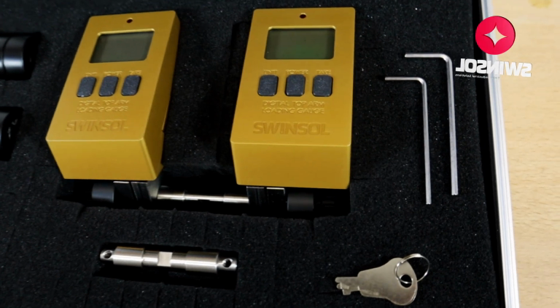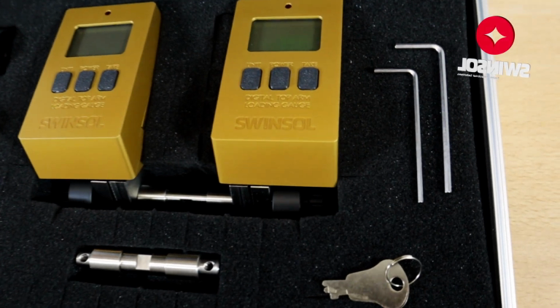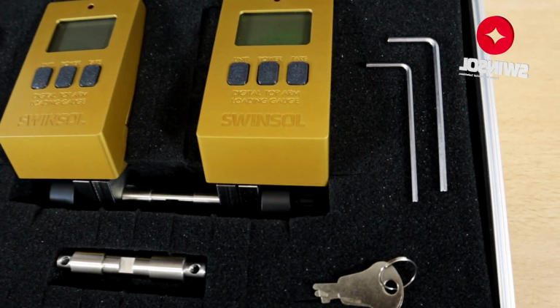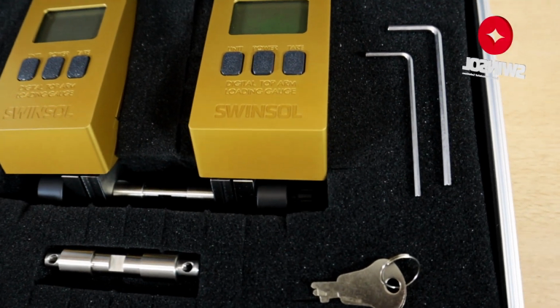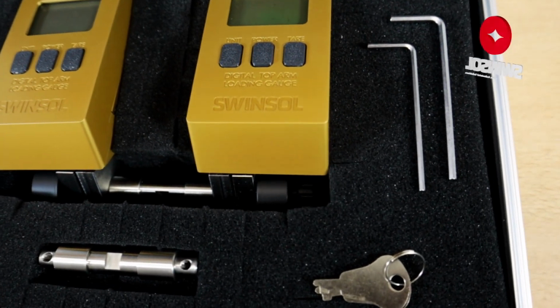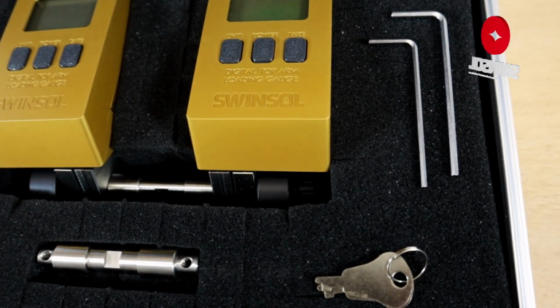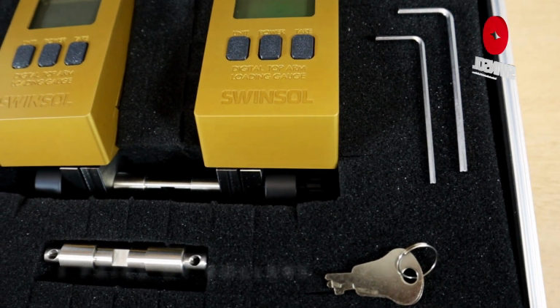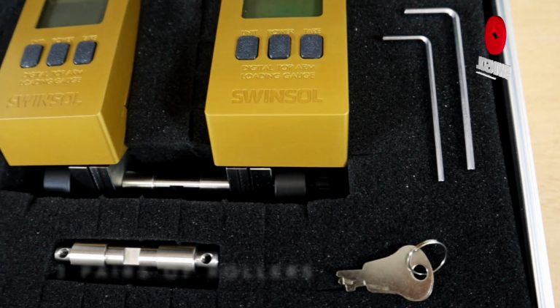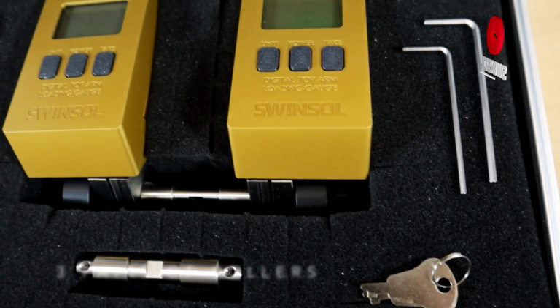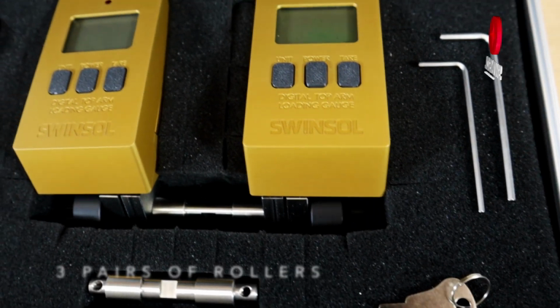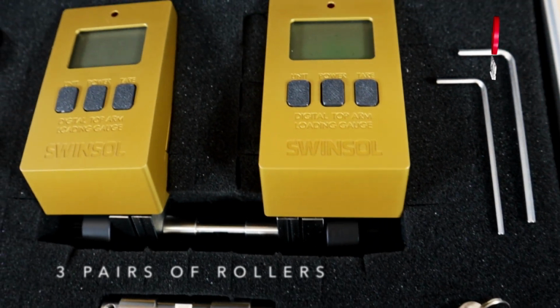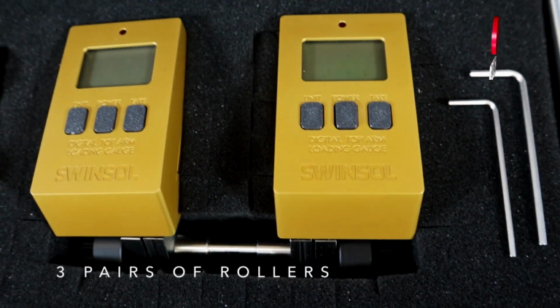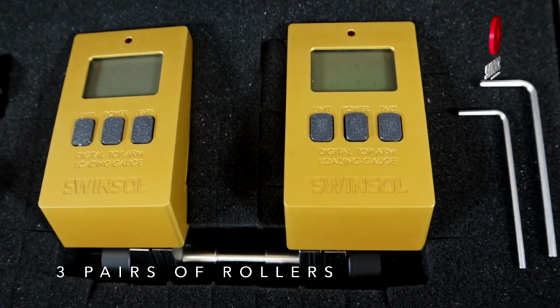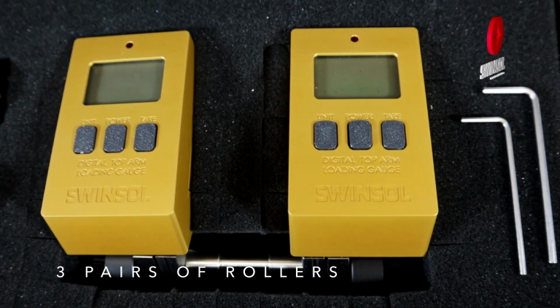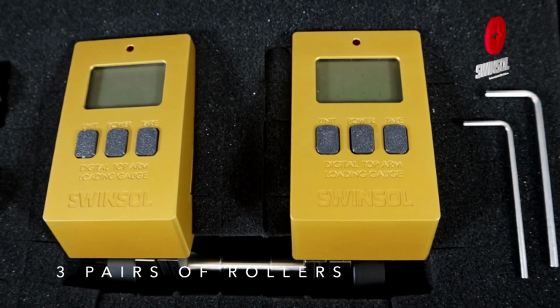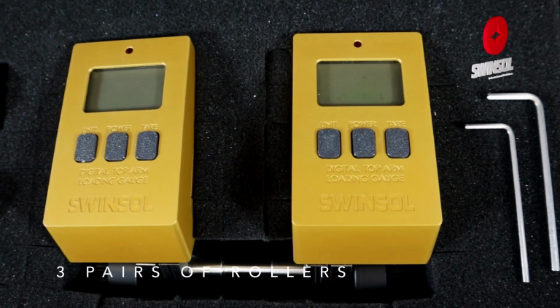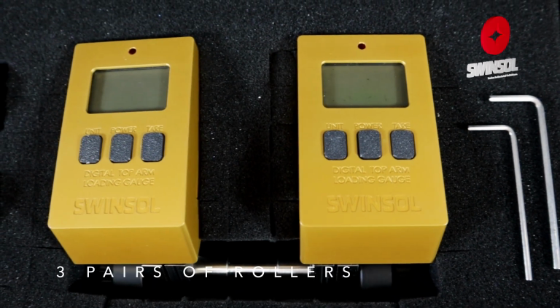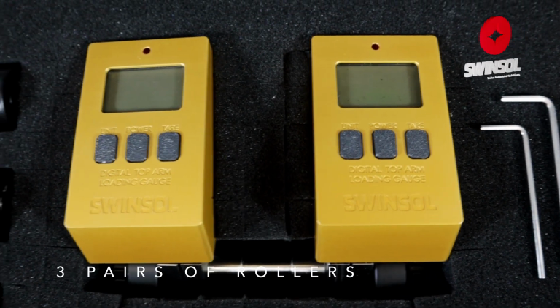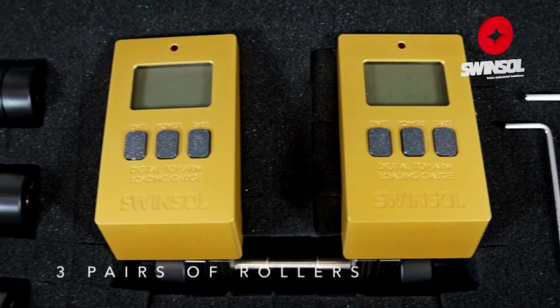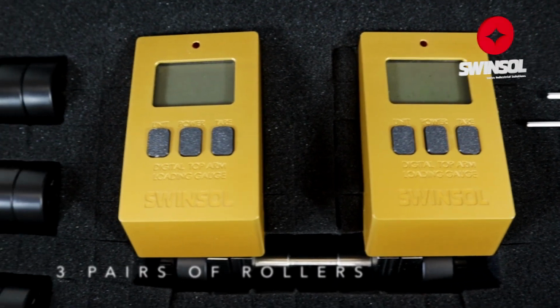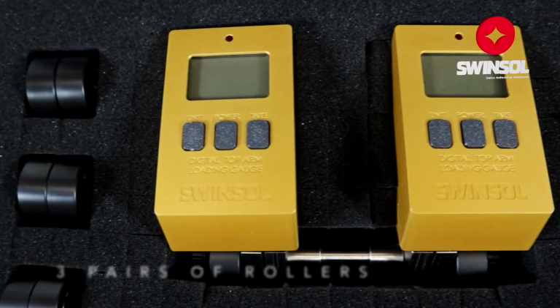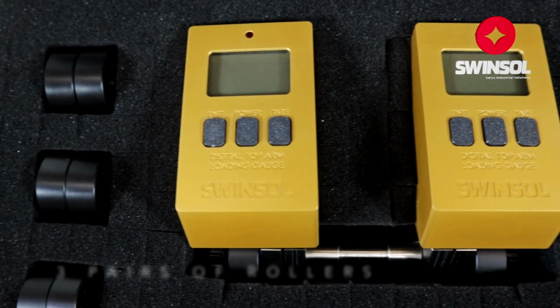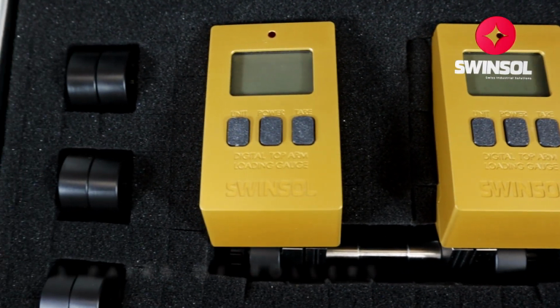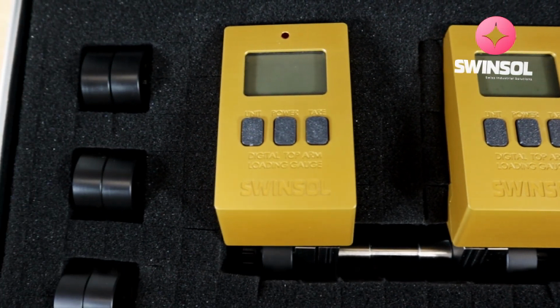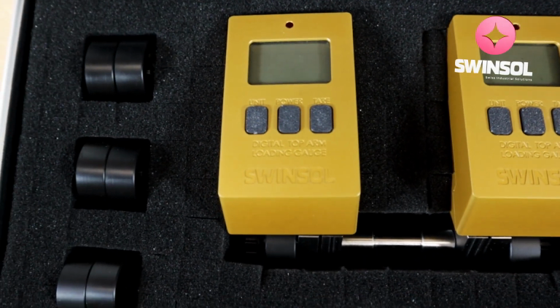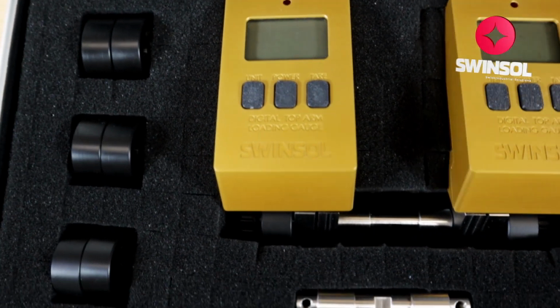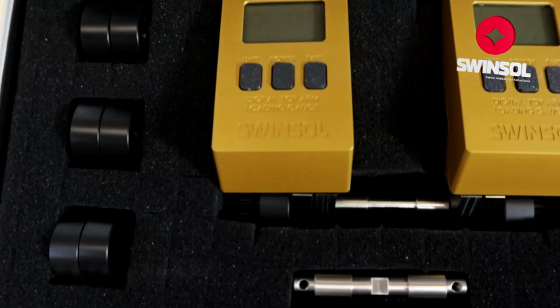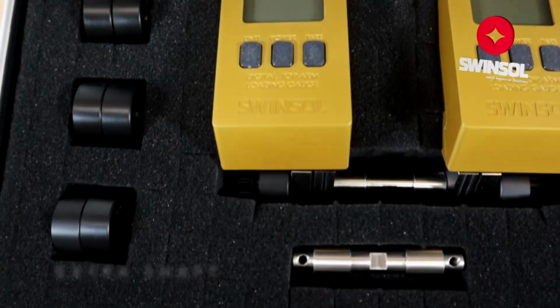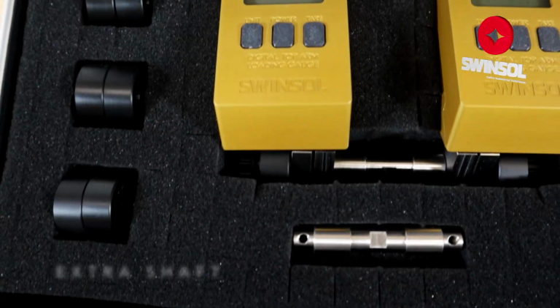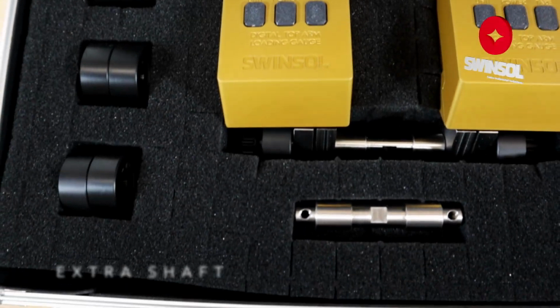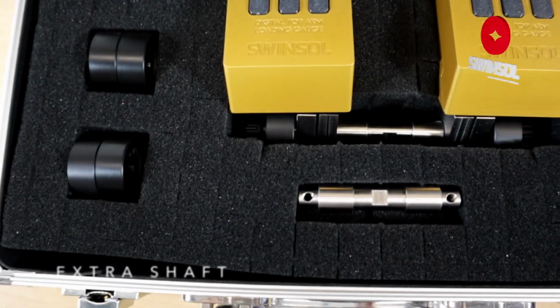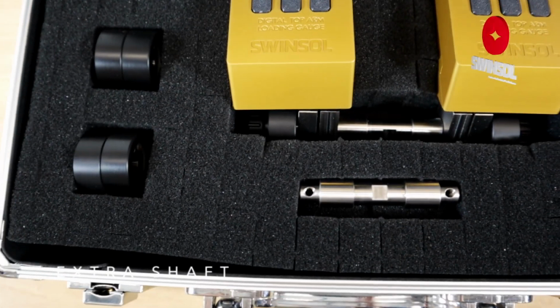Additionally, there are three pairs of rollers in different sizes and an extra shaft for different top arms.